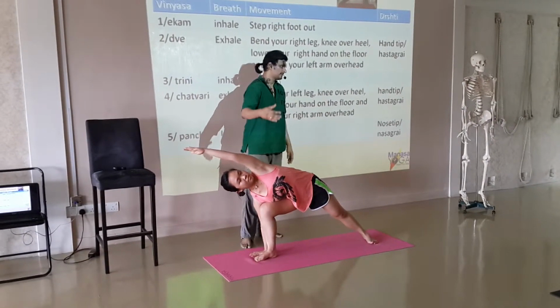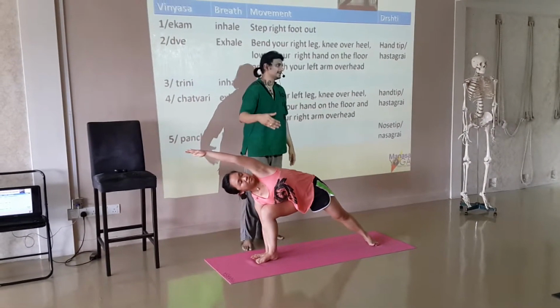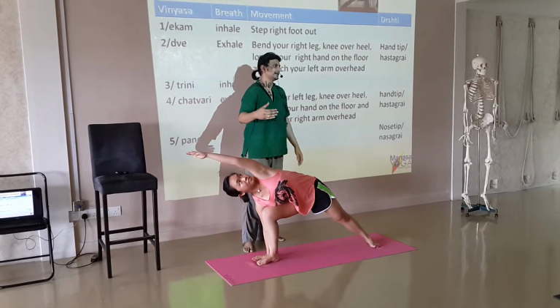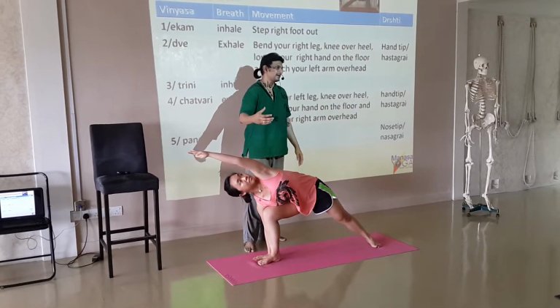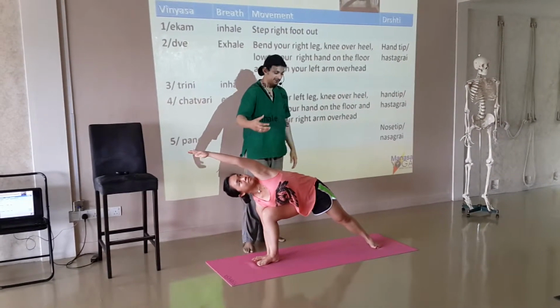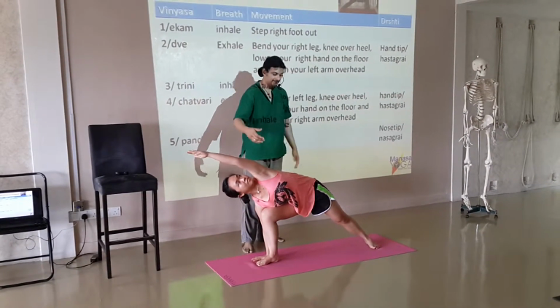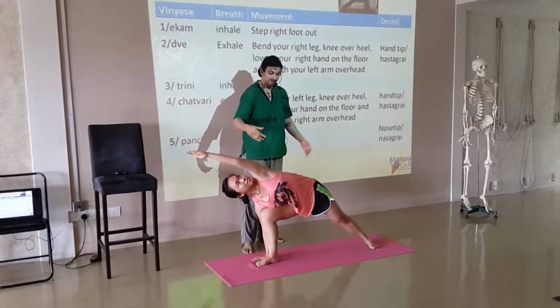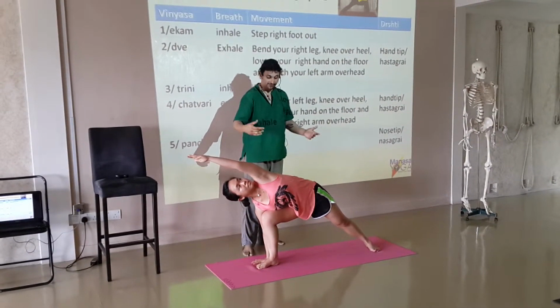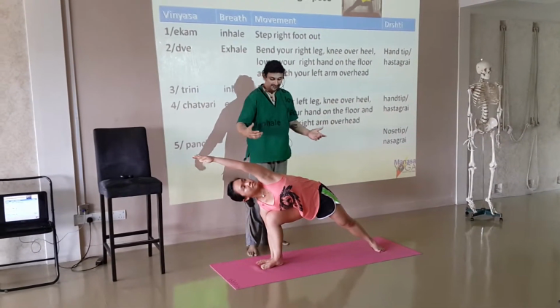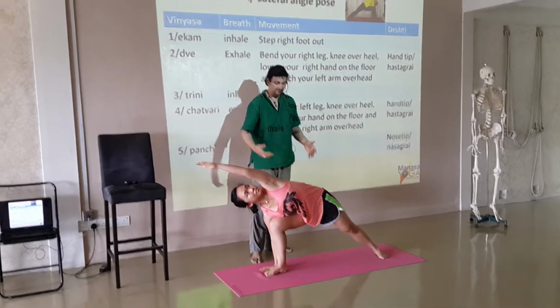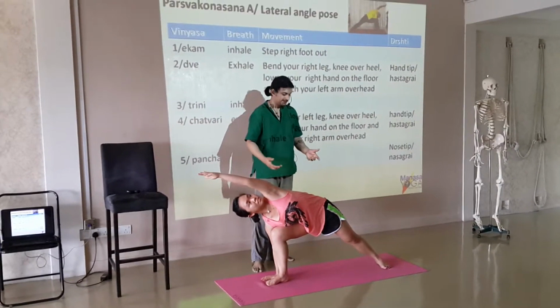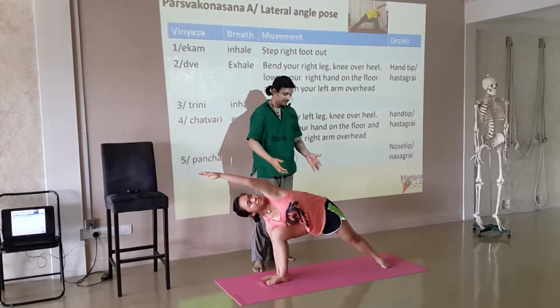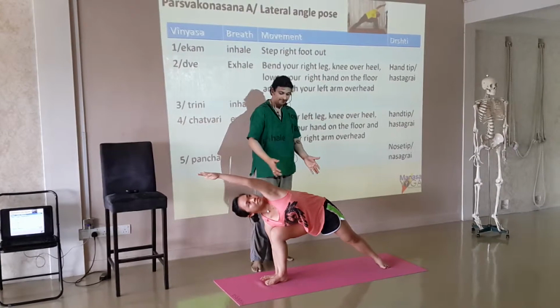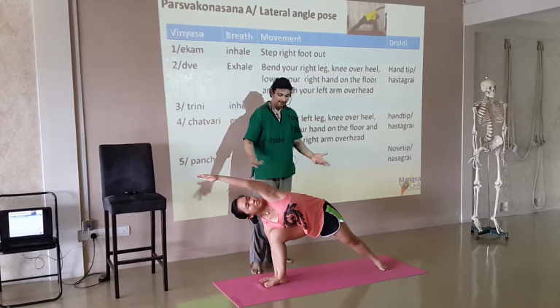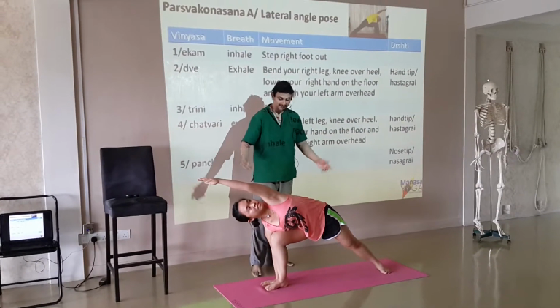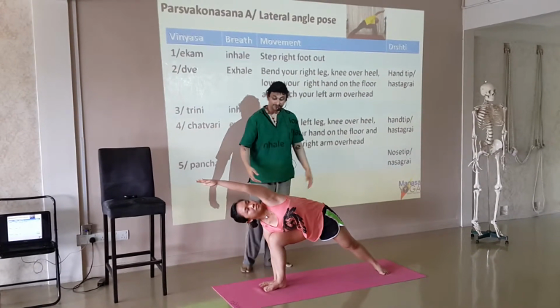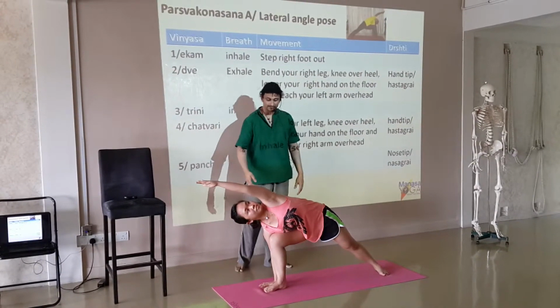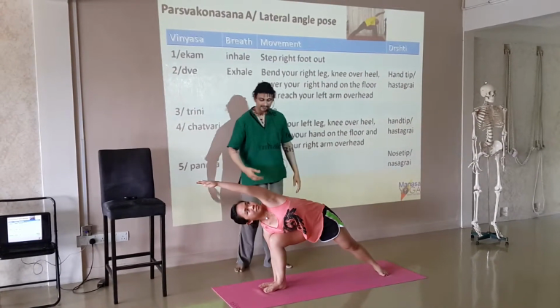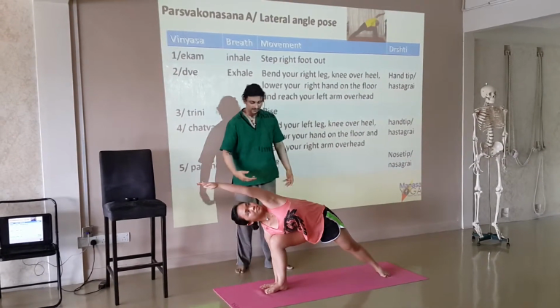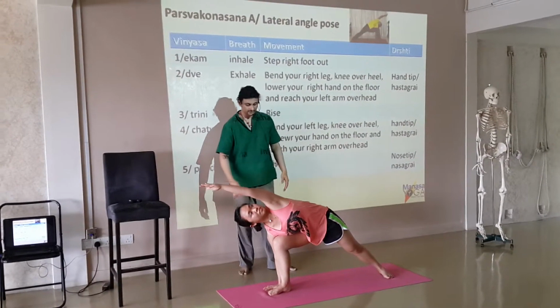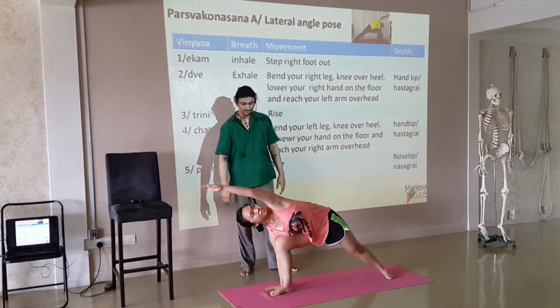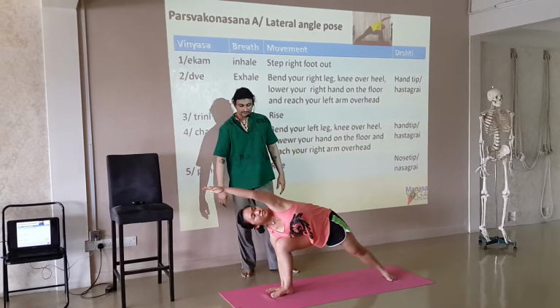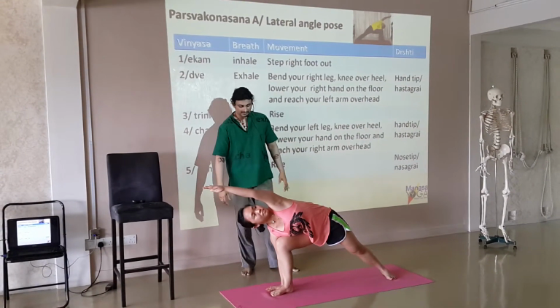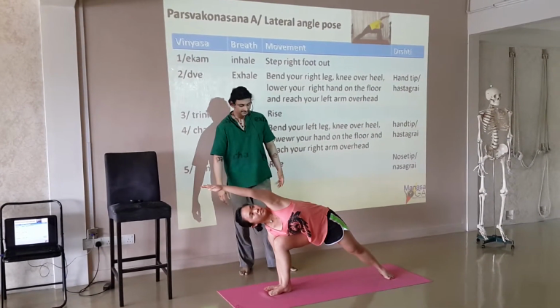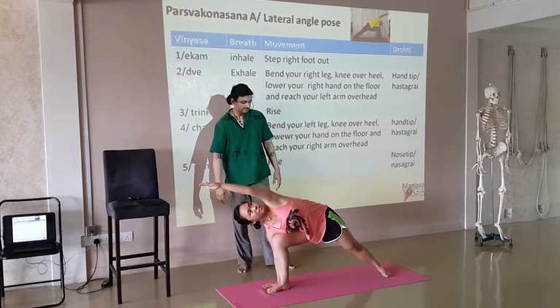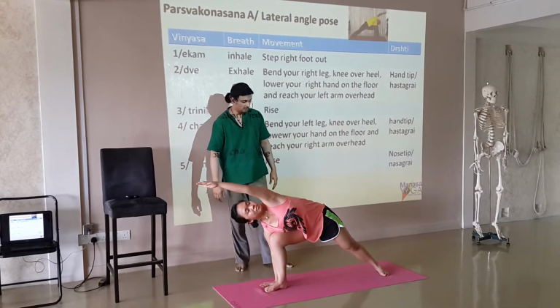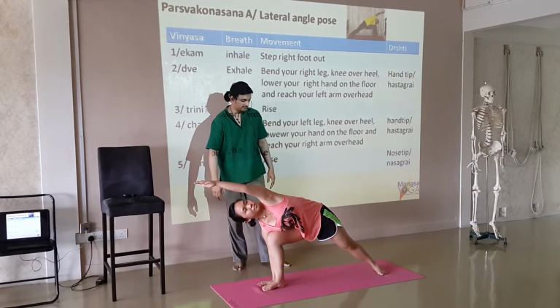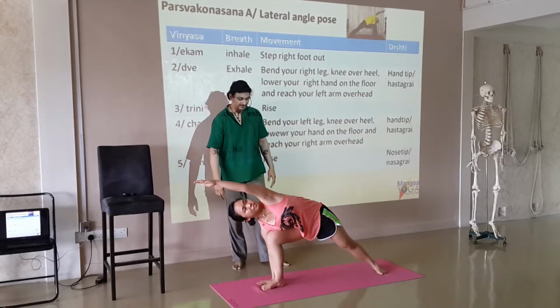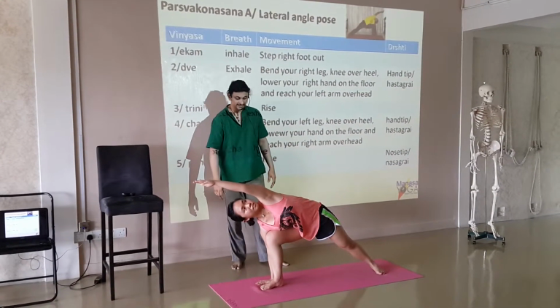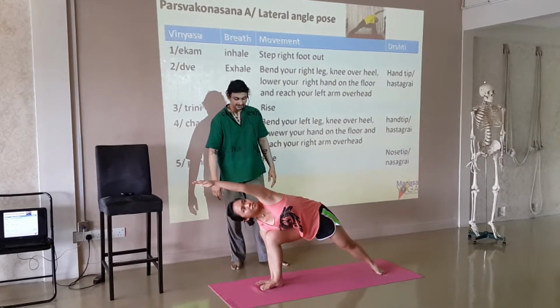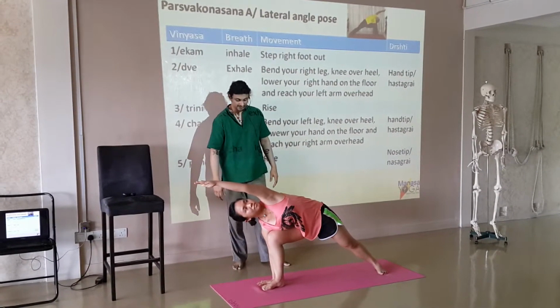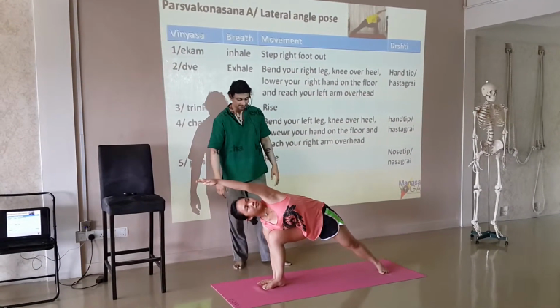They are breathing there 5 times, and when teaching them initially, they might stay there for a minute while you give them more bio-mechanical instructions.